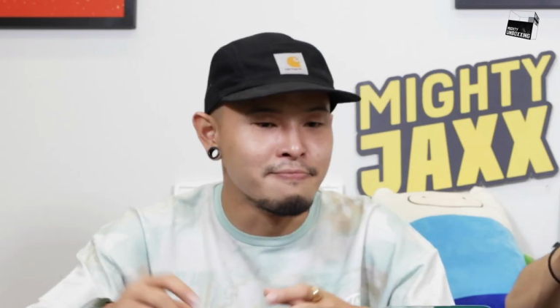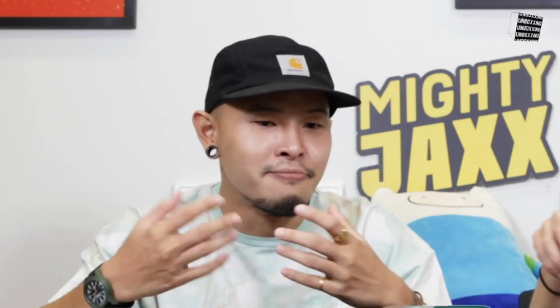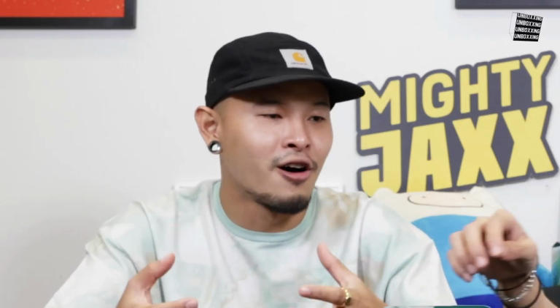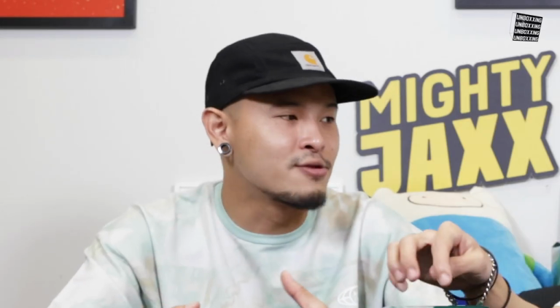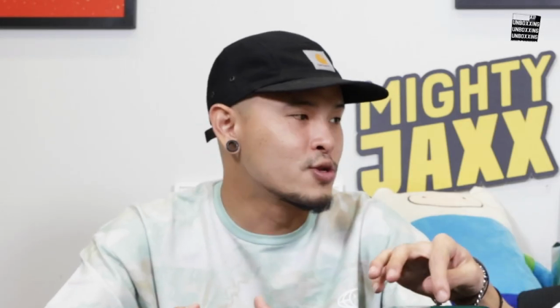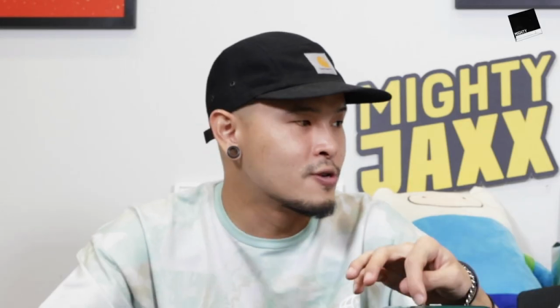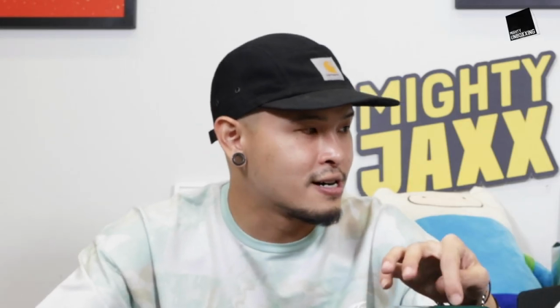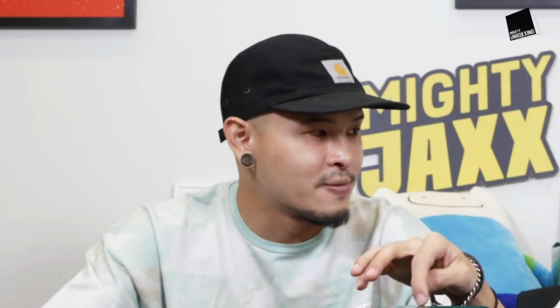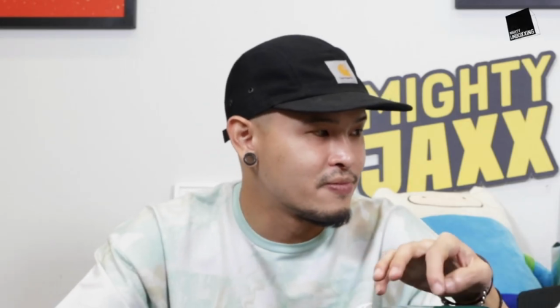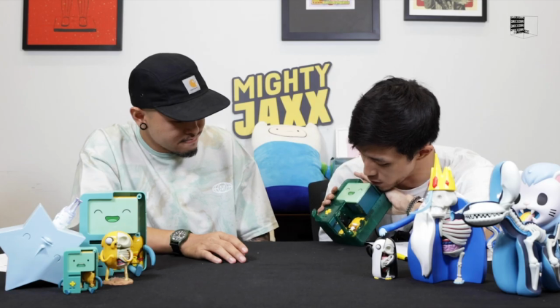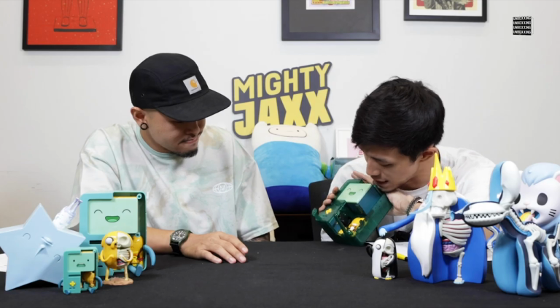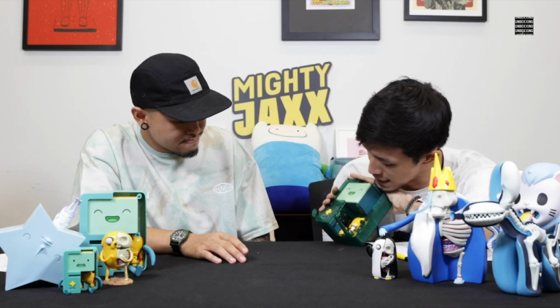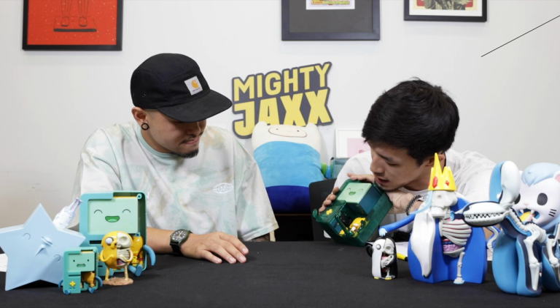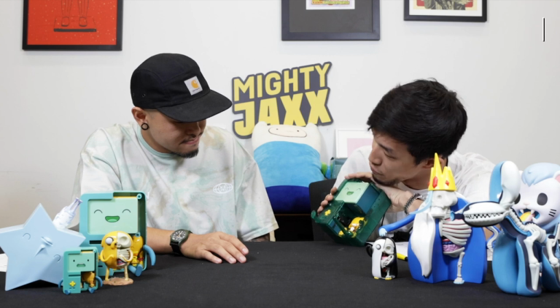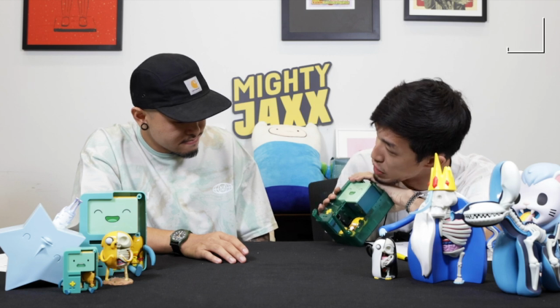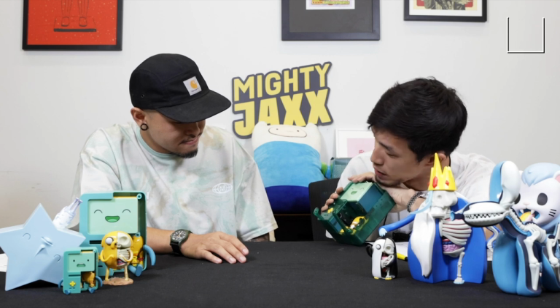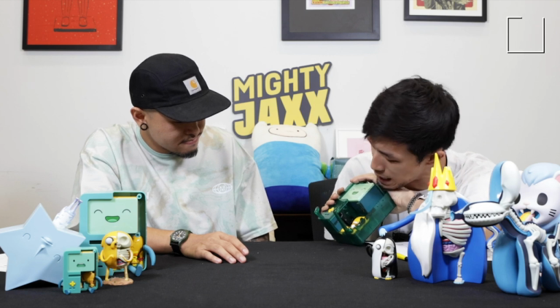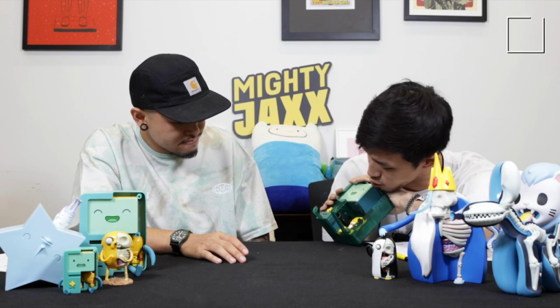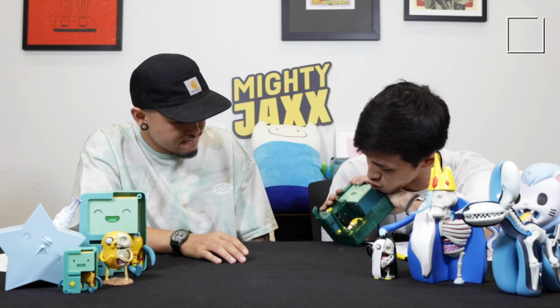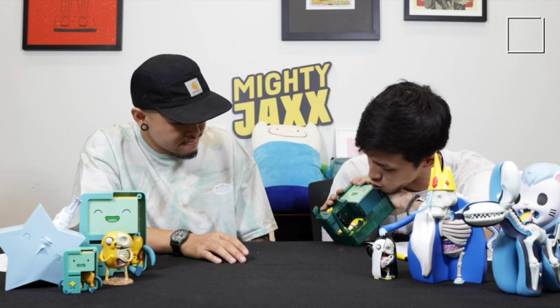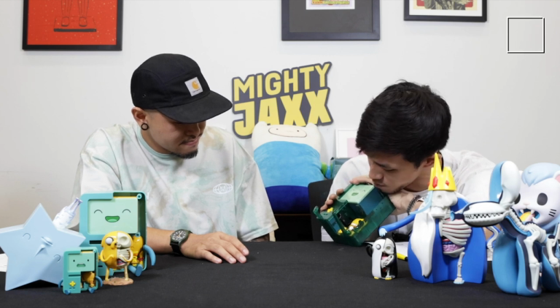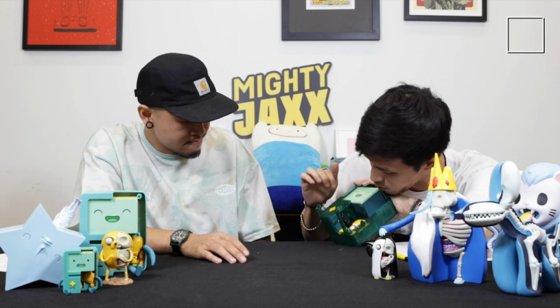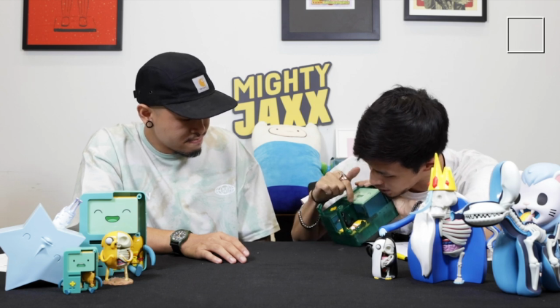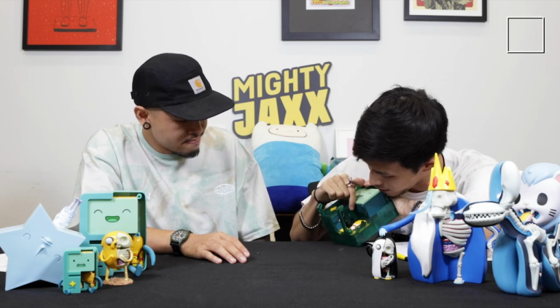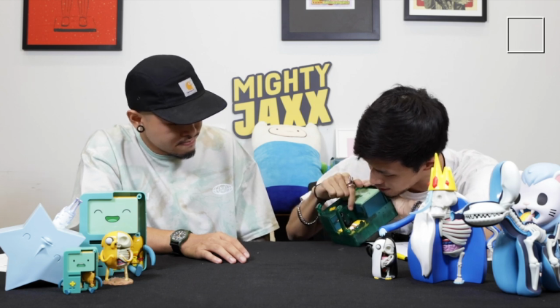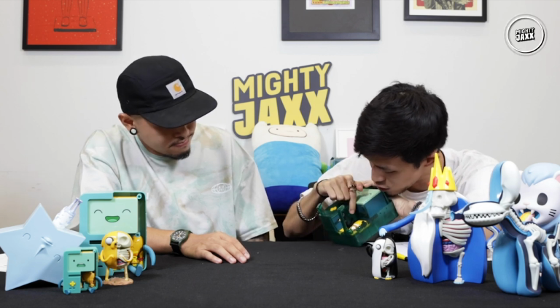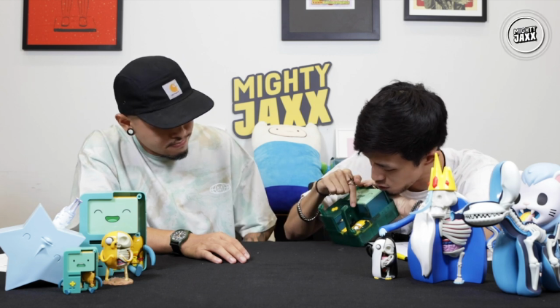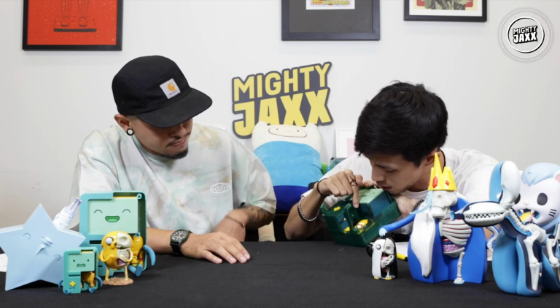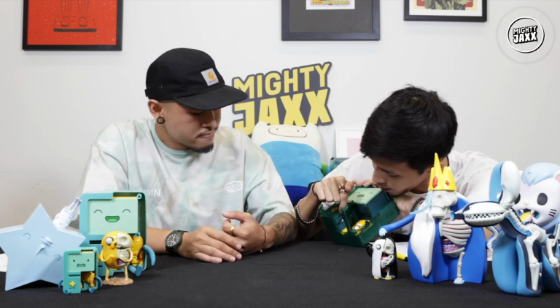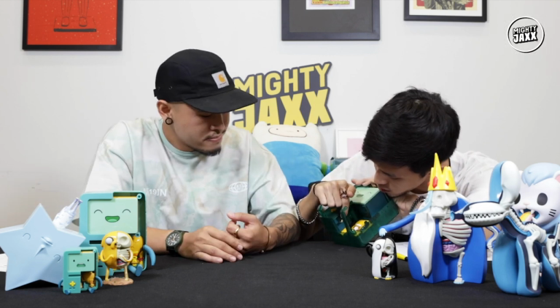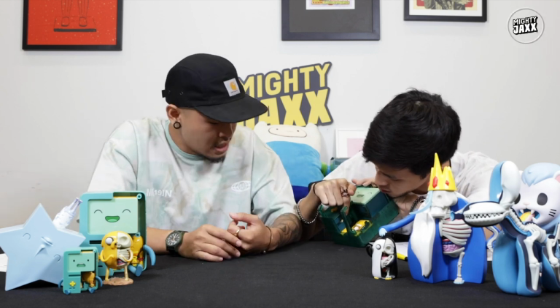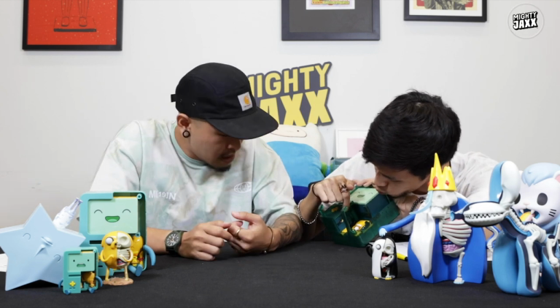Why is BMO called BMO? It's actually short for 'Be More' — BMO. This is why he's everything. Be More — more than who you are. So he is a video game console with electronic parts.